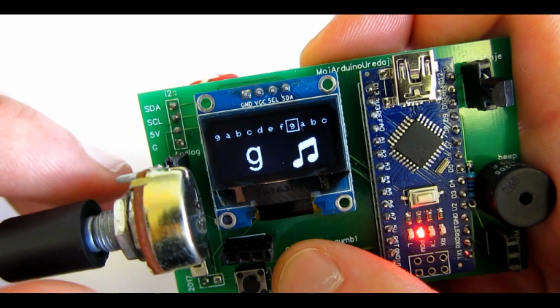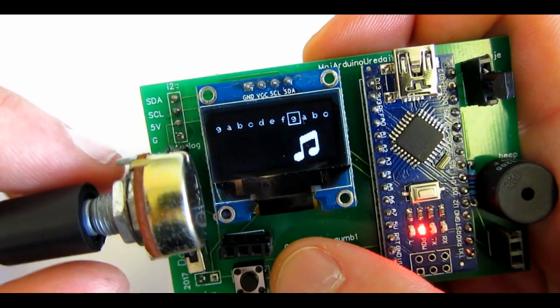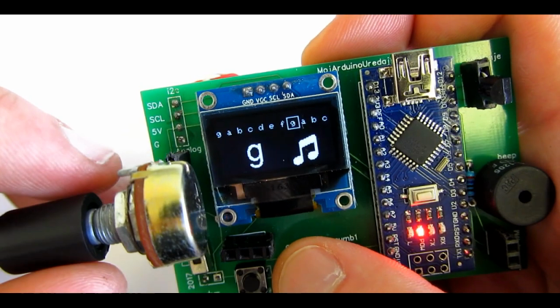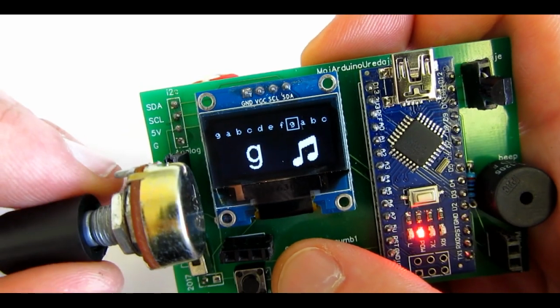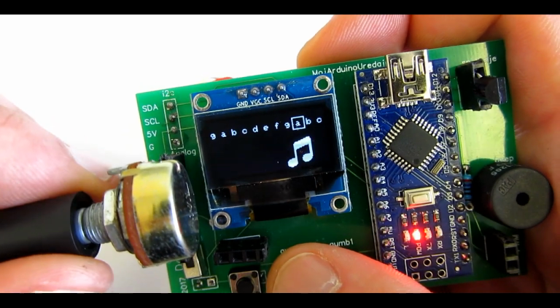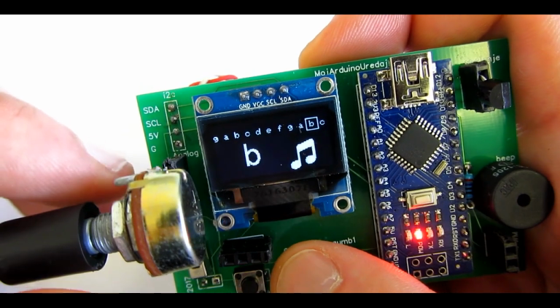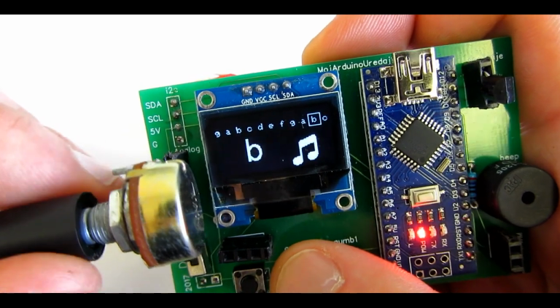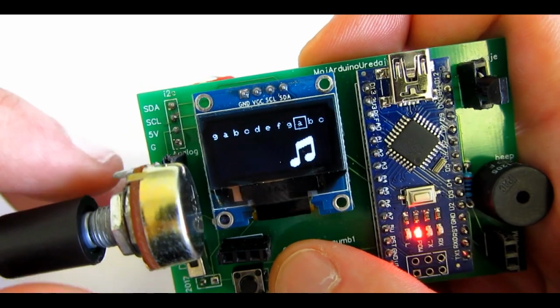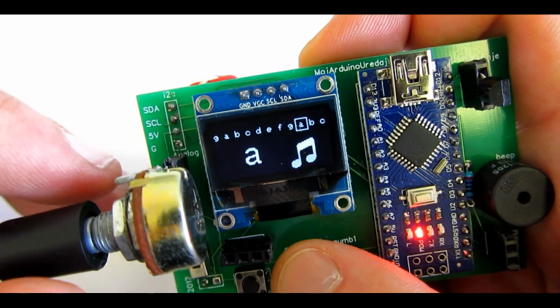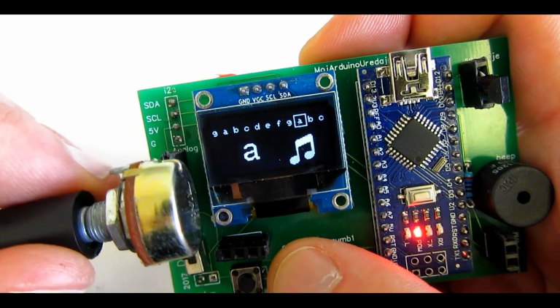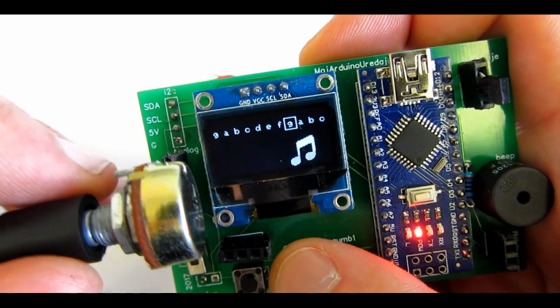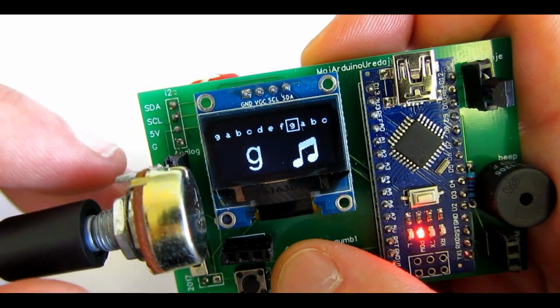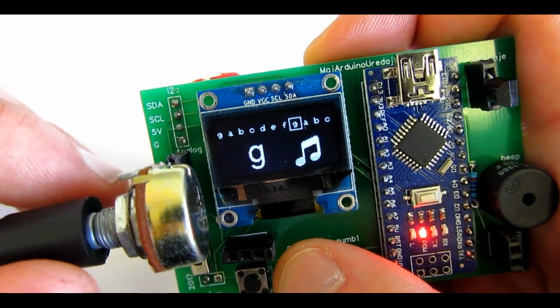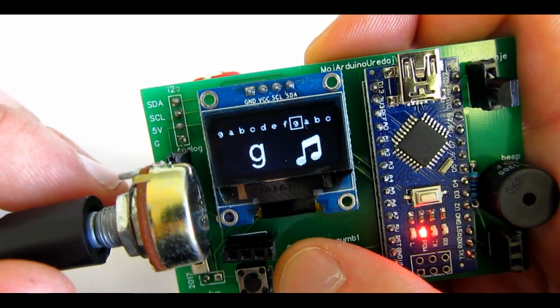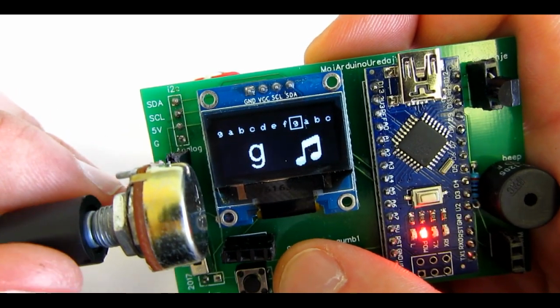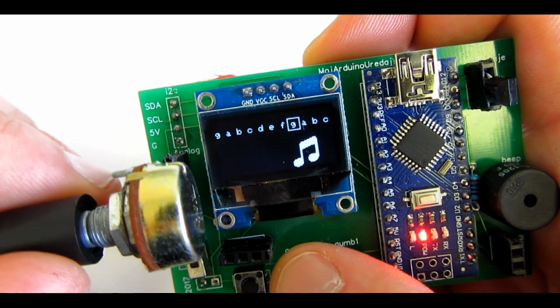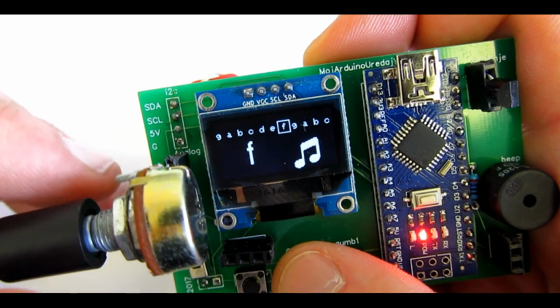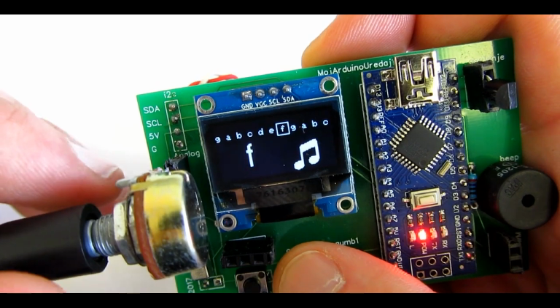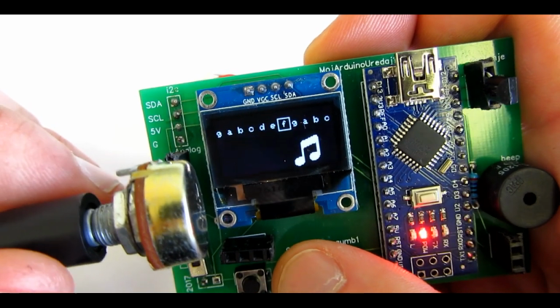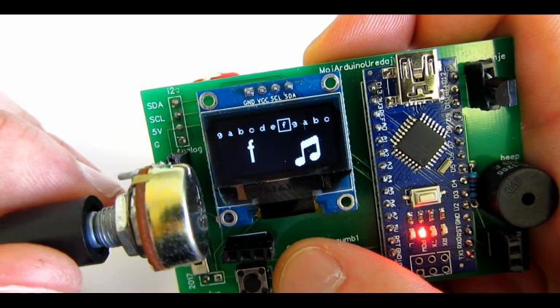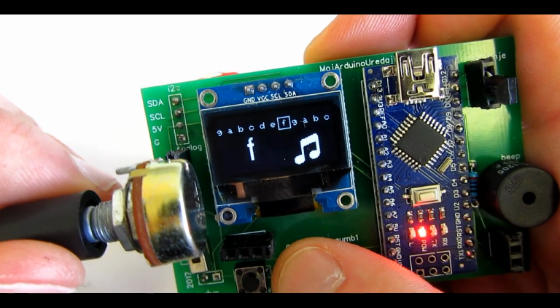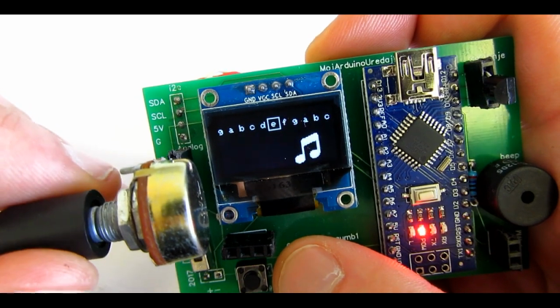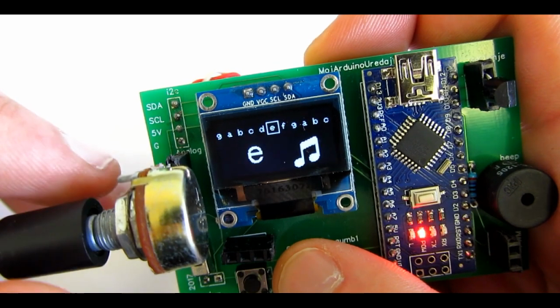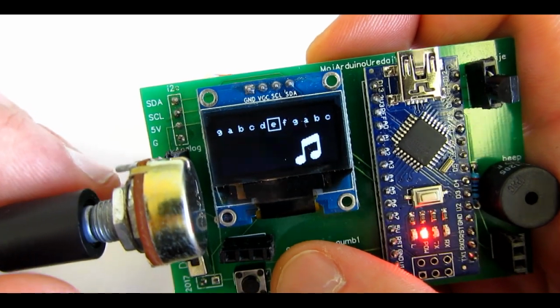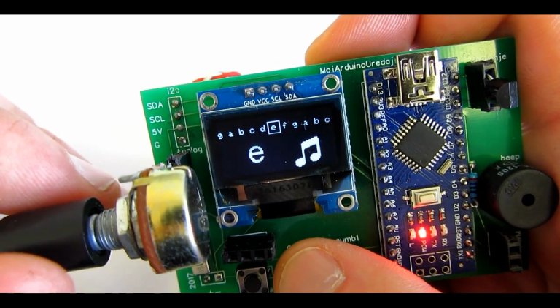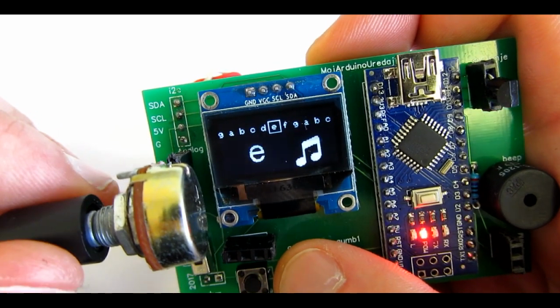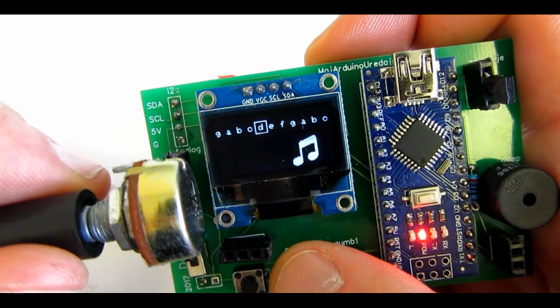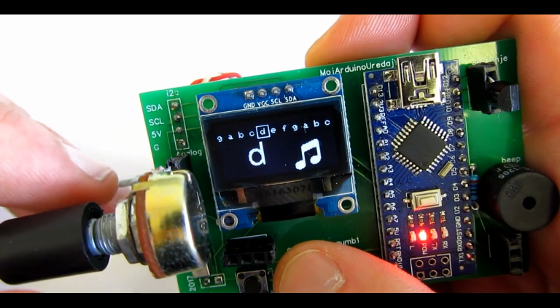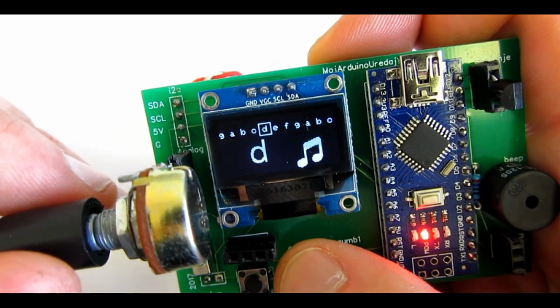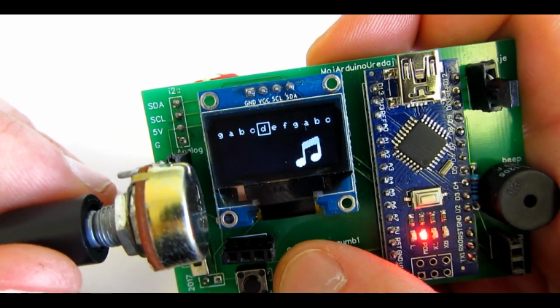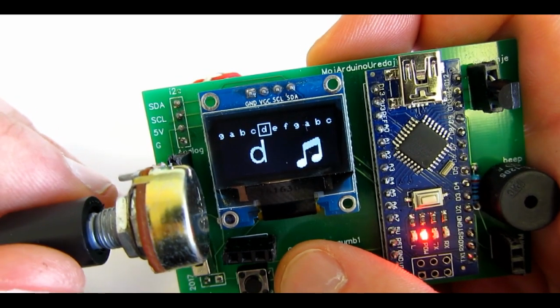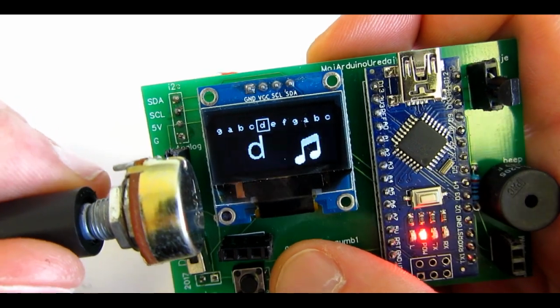You can play it whenever you want to listen.